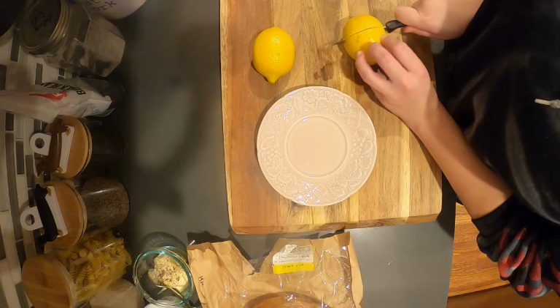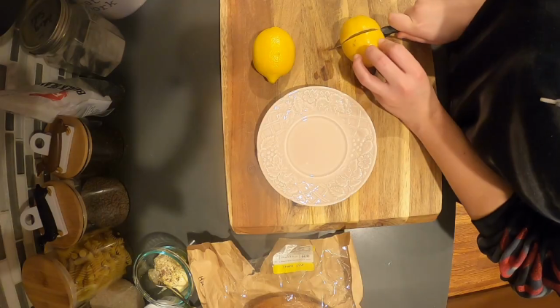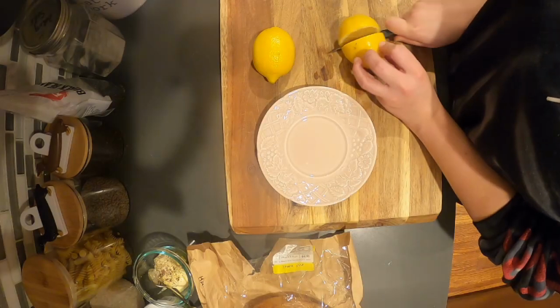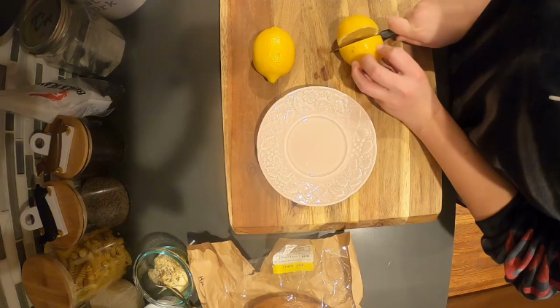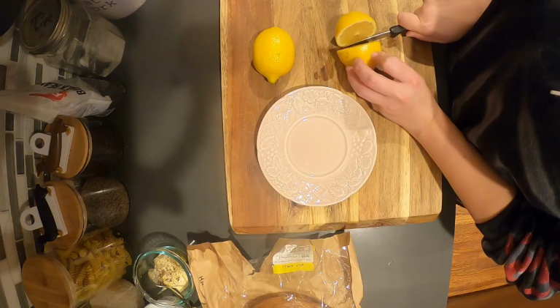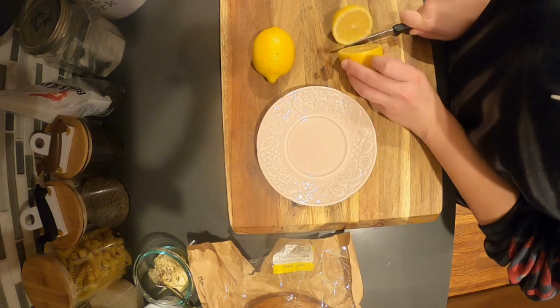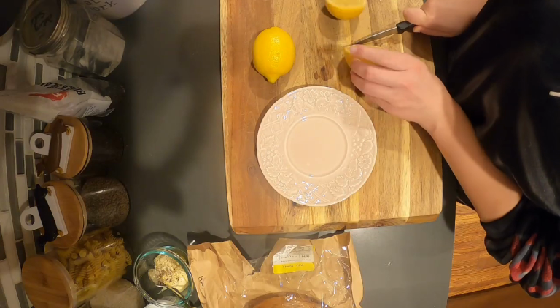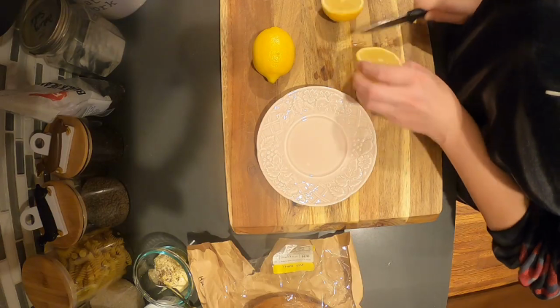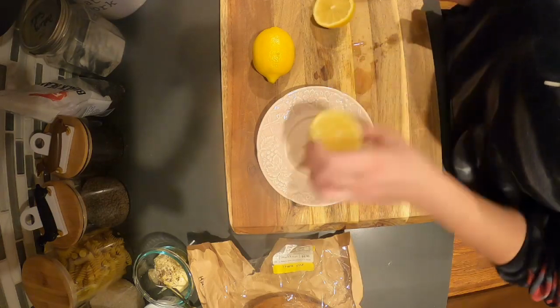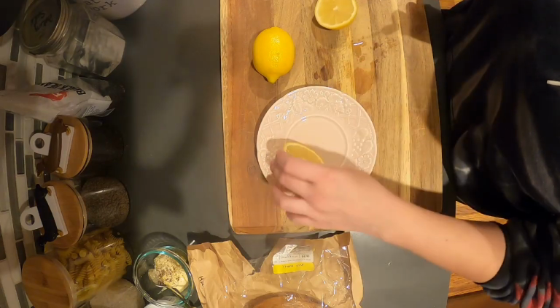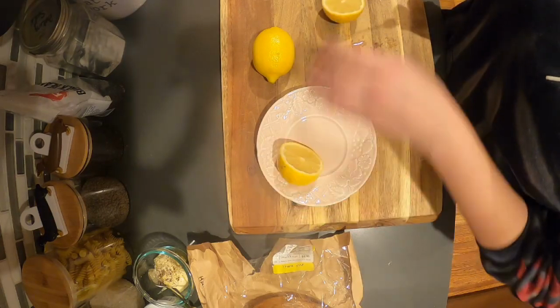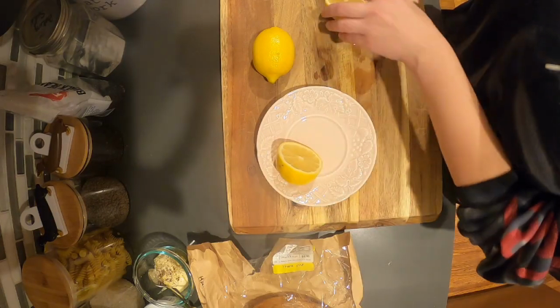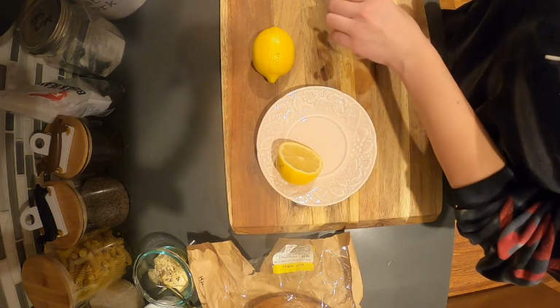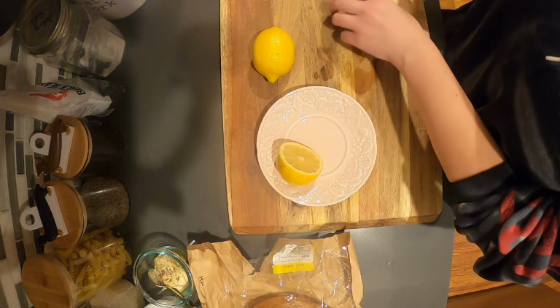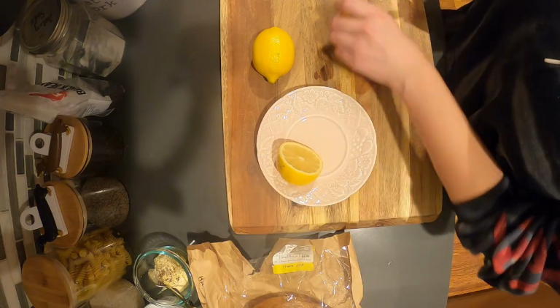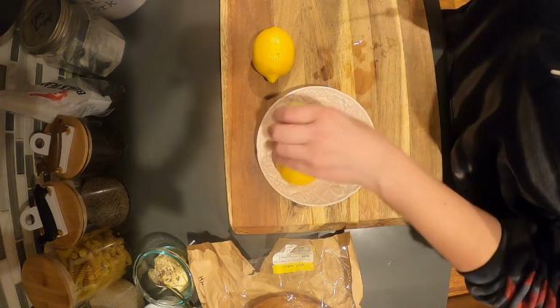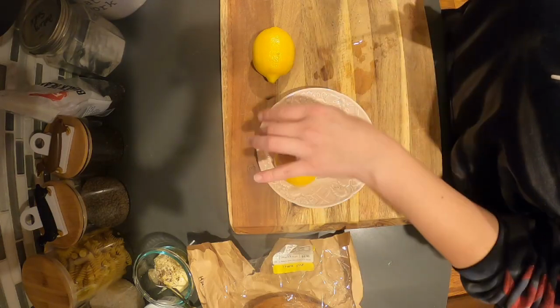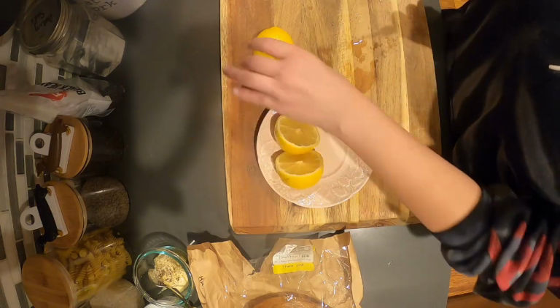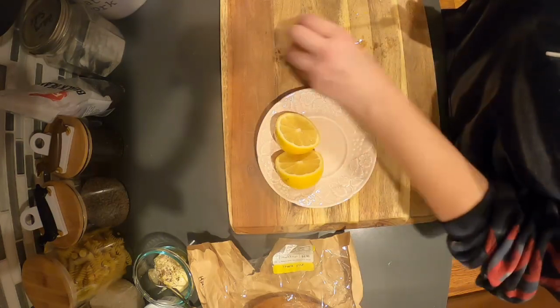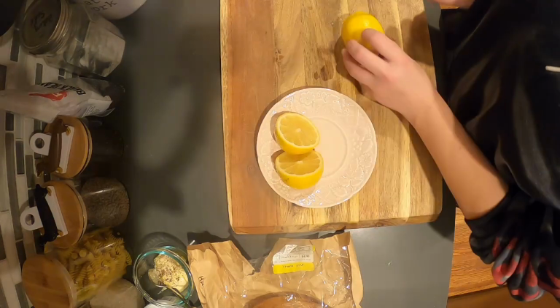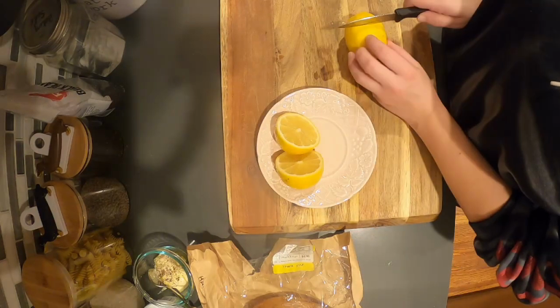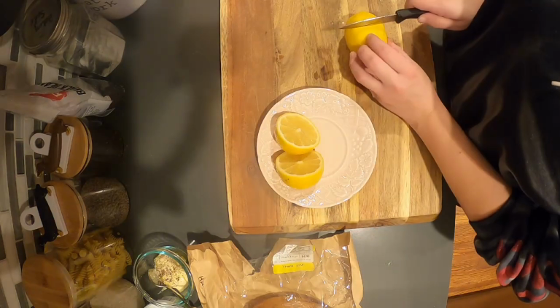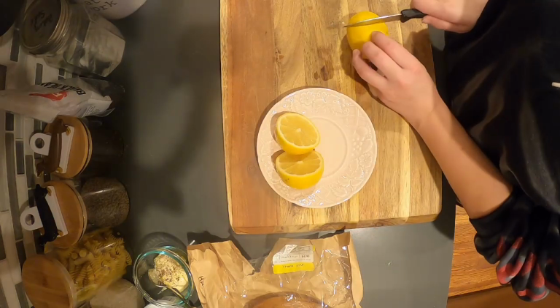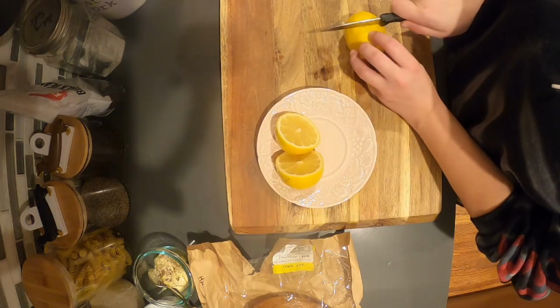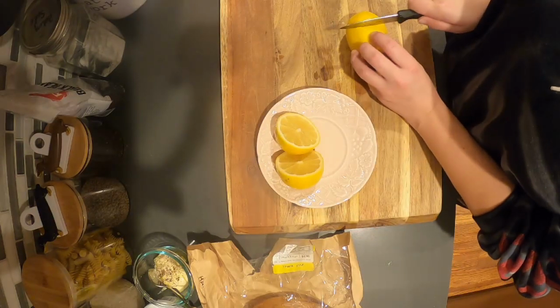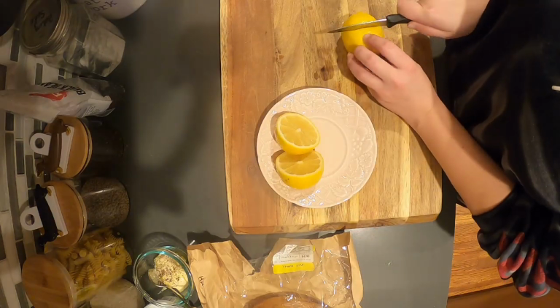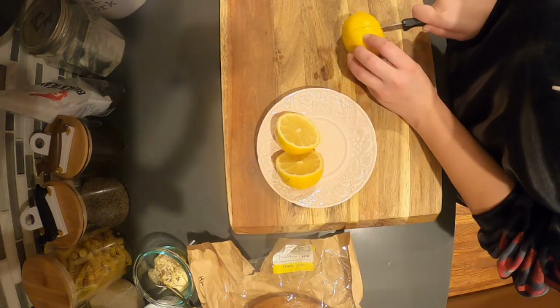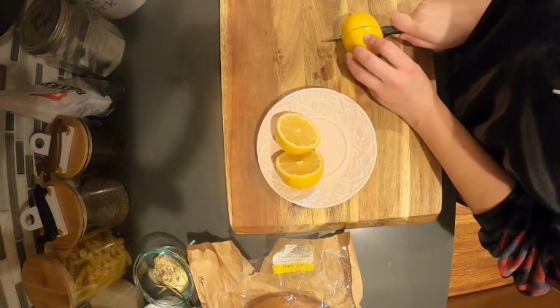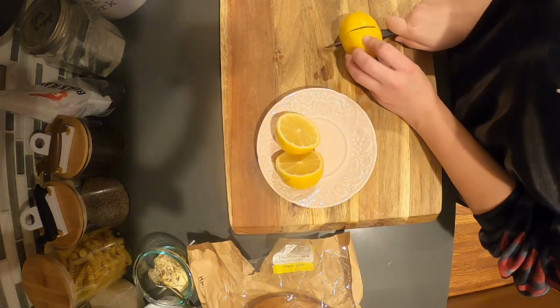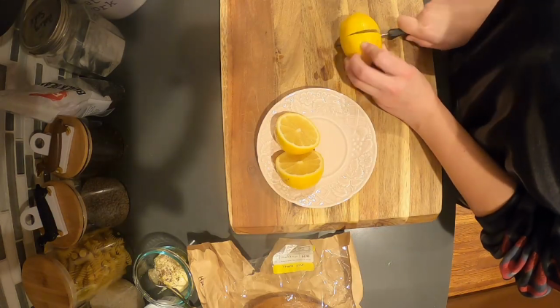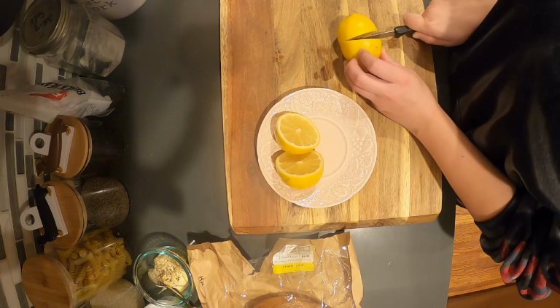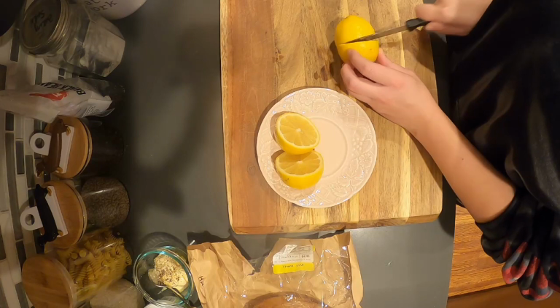I start by taking two lemons and slicing them. I'm going to set them aside for later to be used in the dressing.